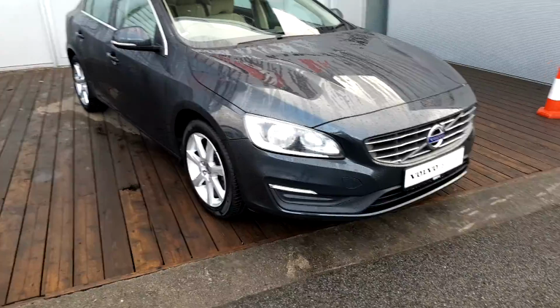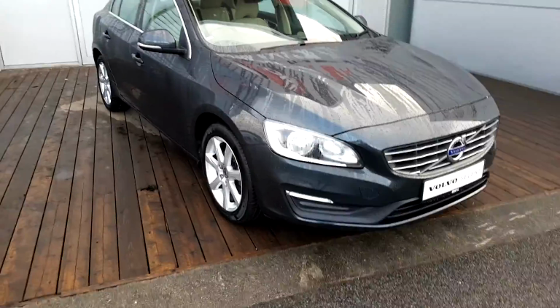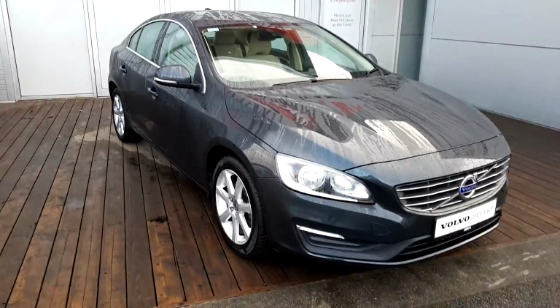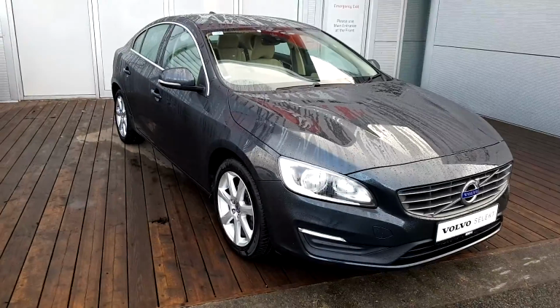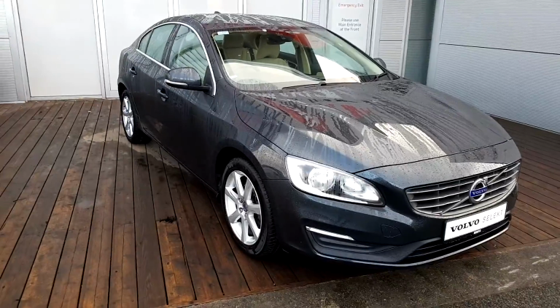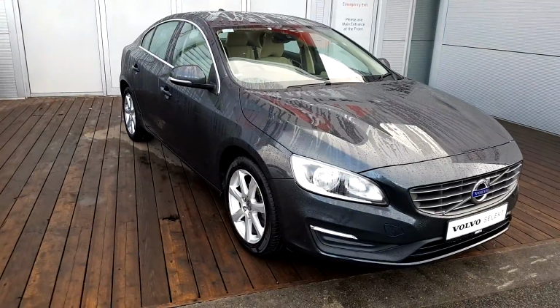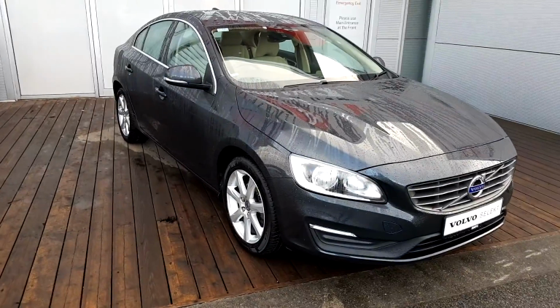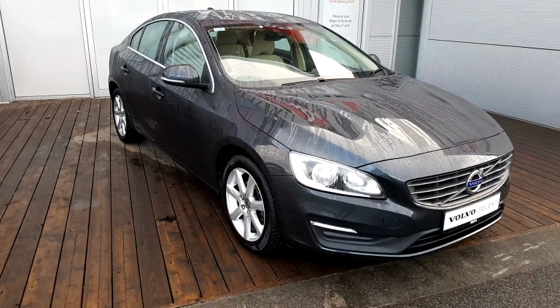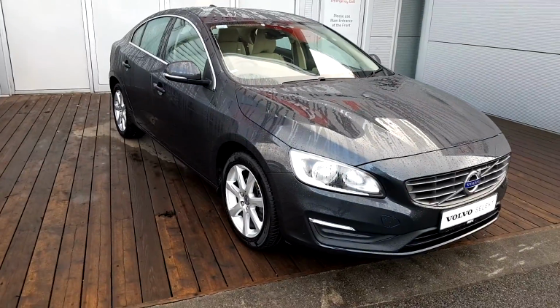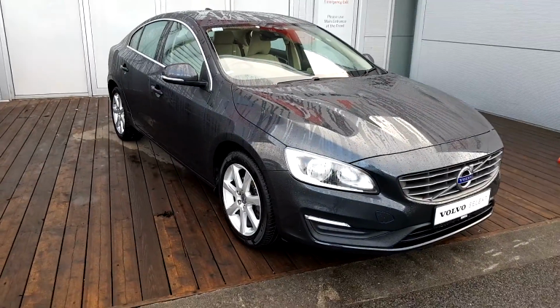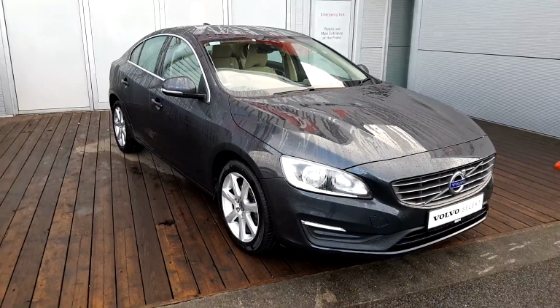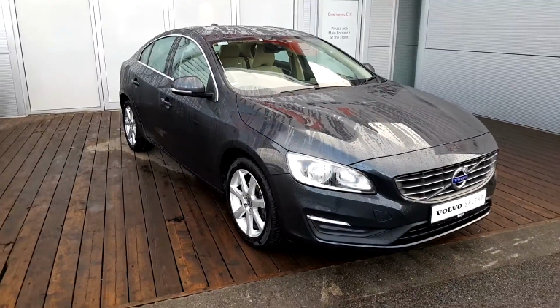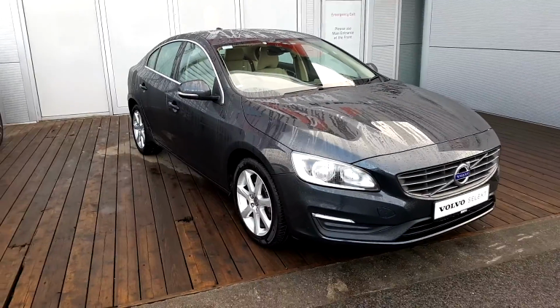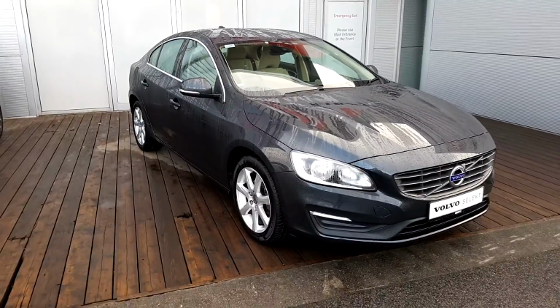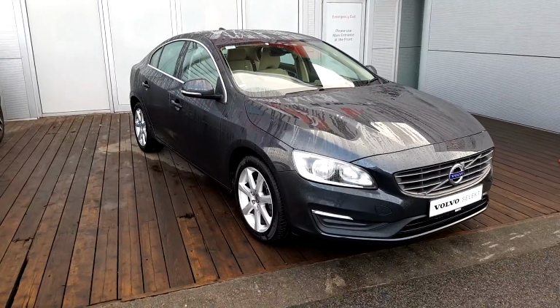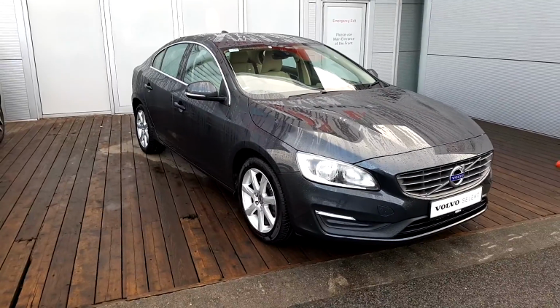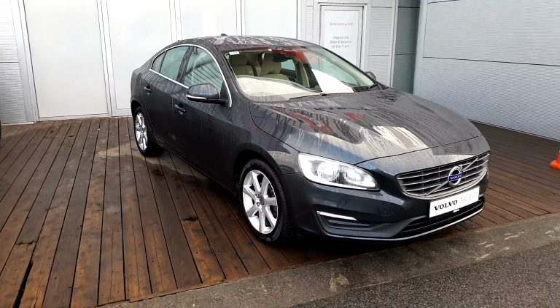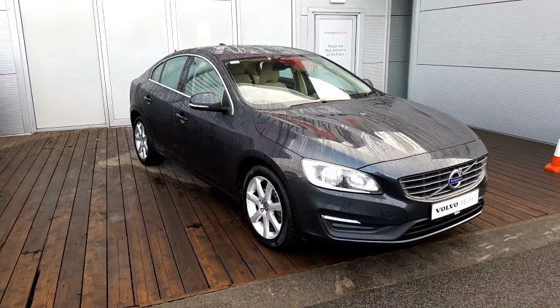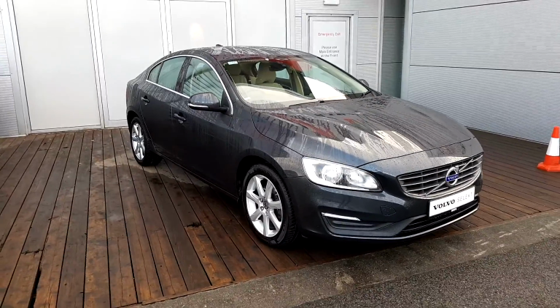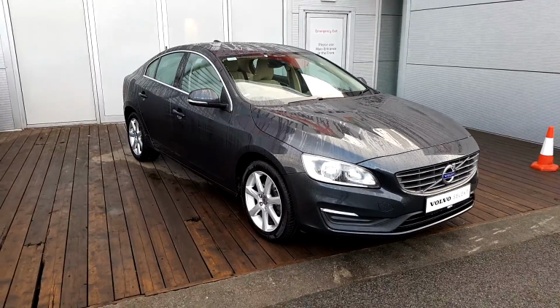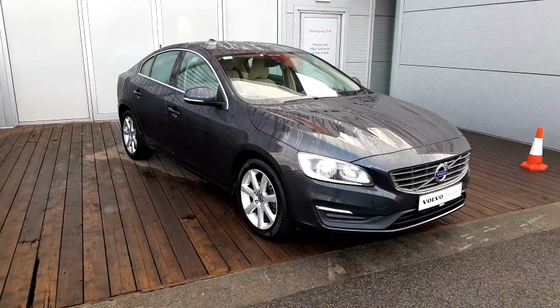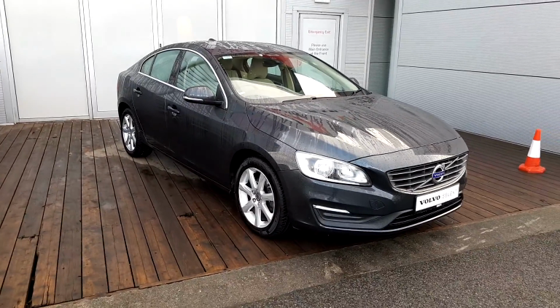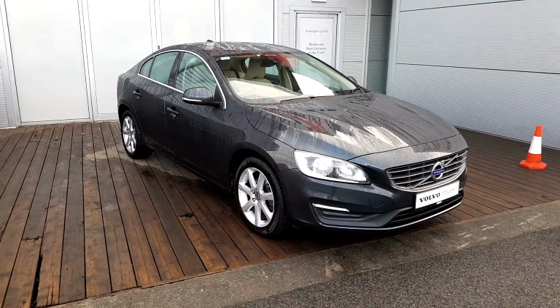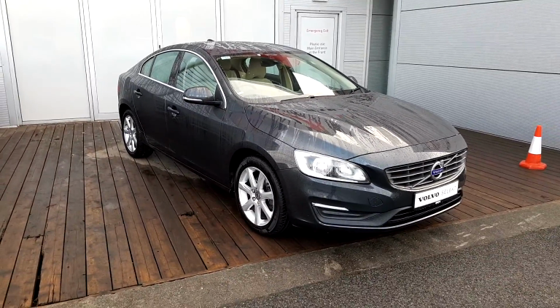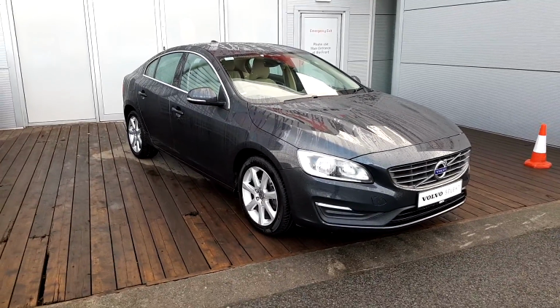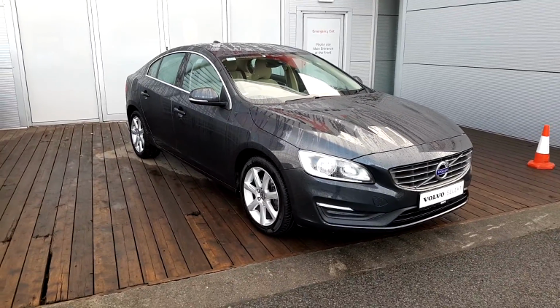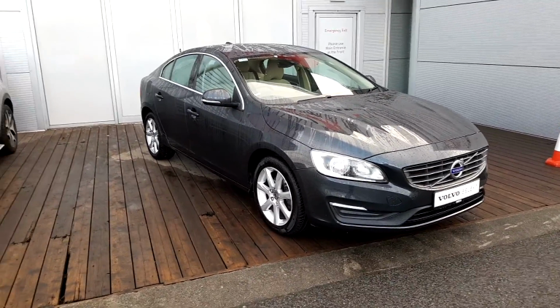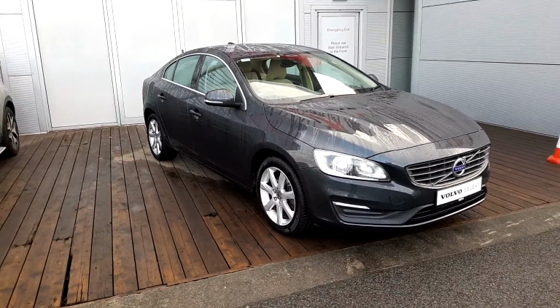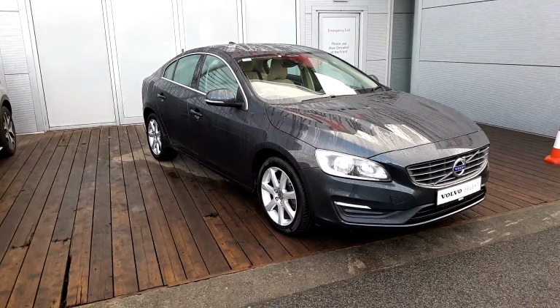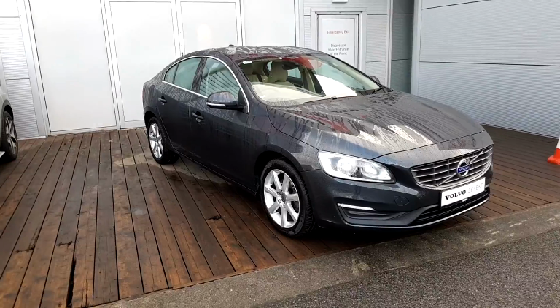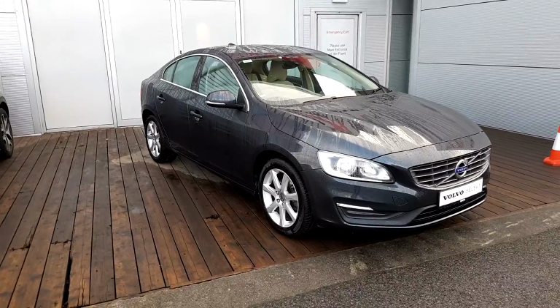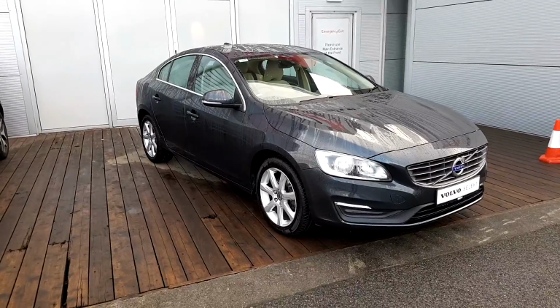Hello and welcome to Joe Duffy Volvo. Today we are reviewing this 161 Volvo S60 D2 SE.